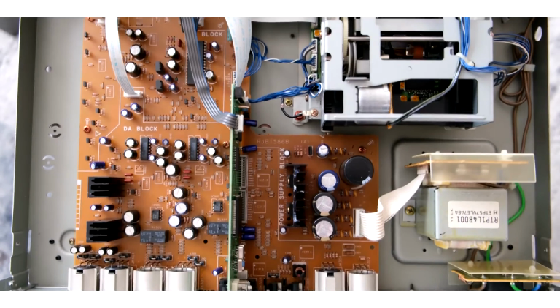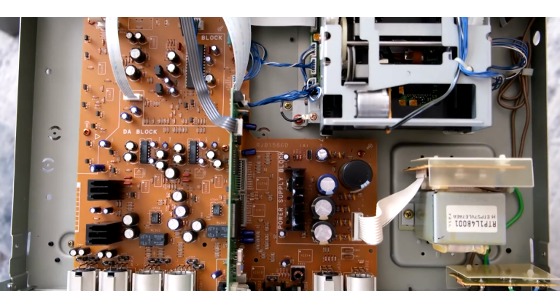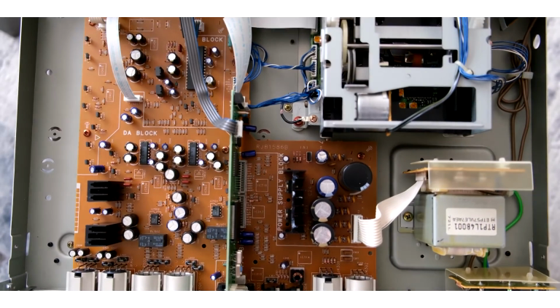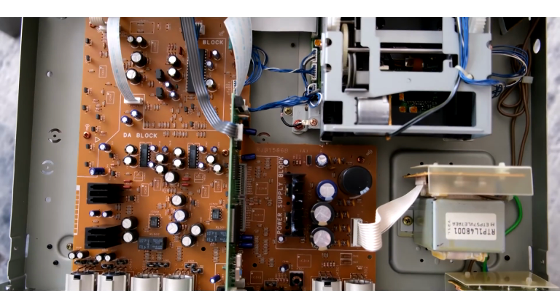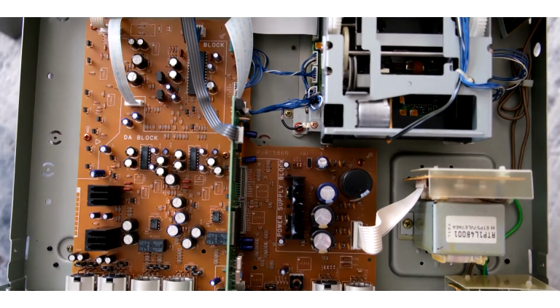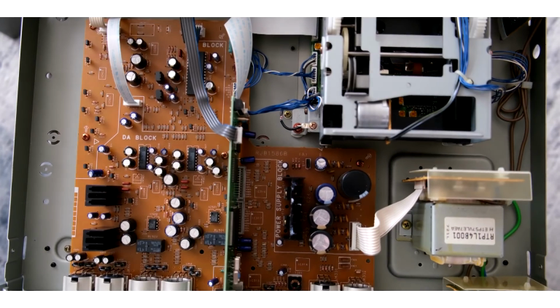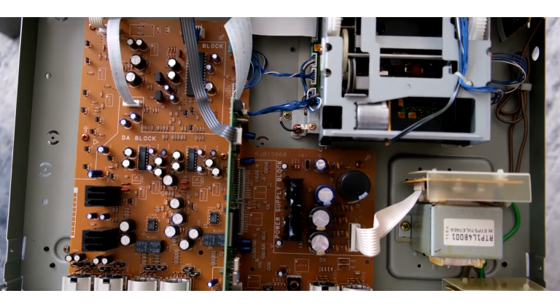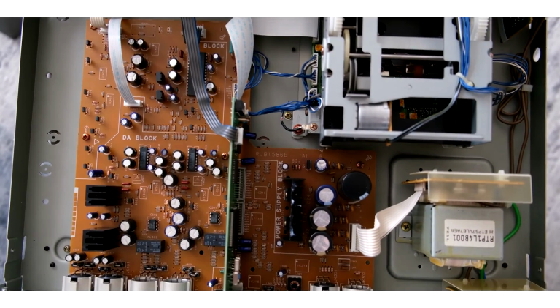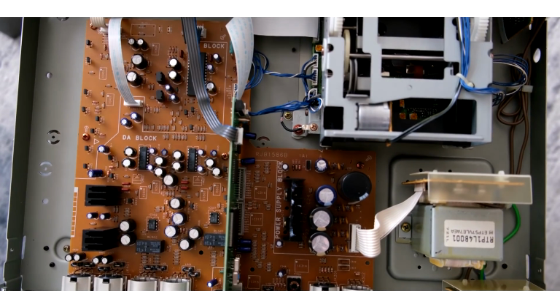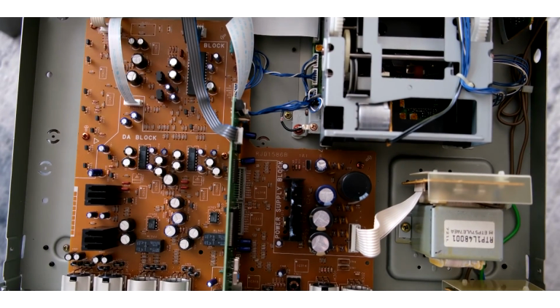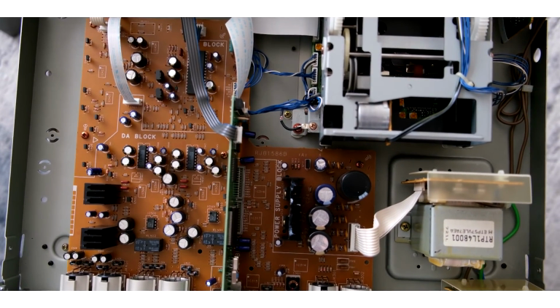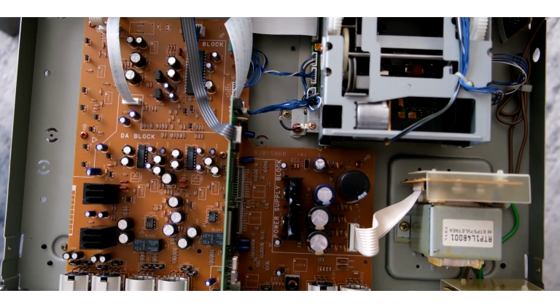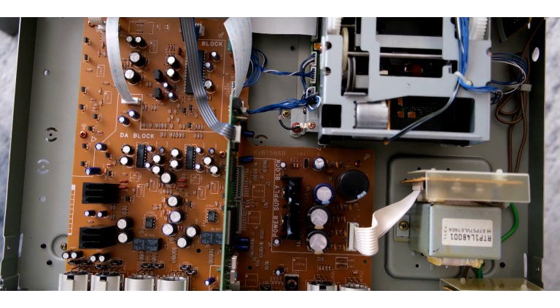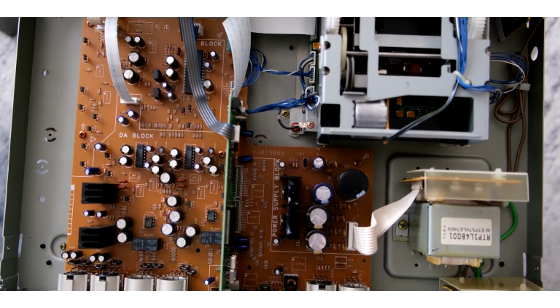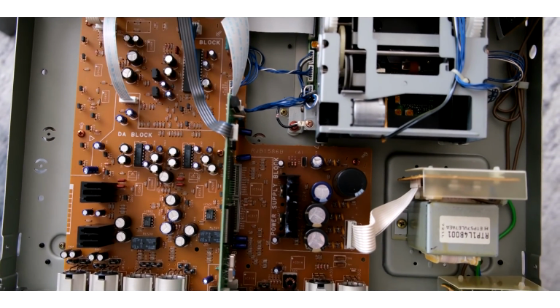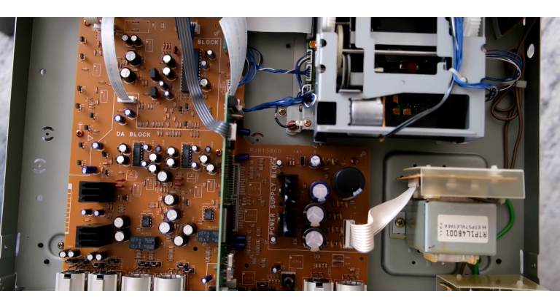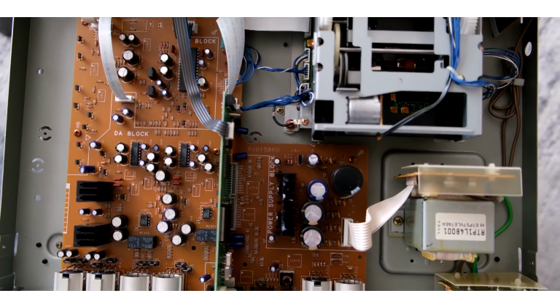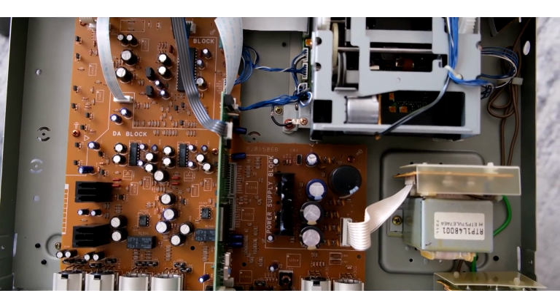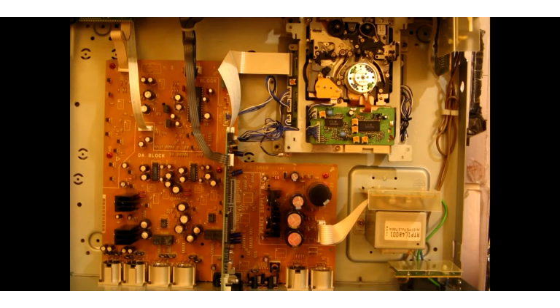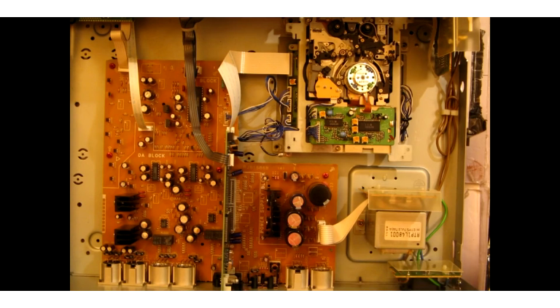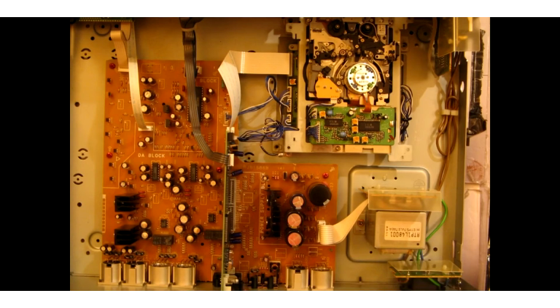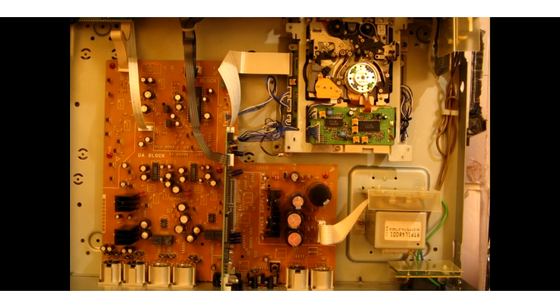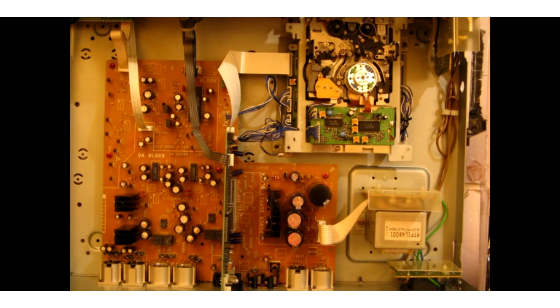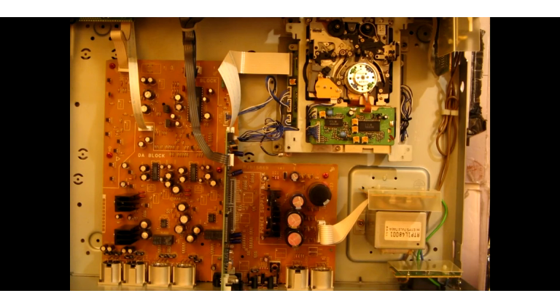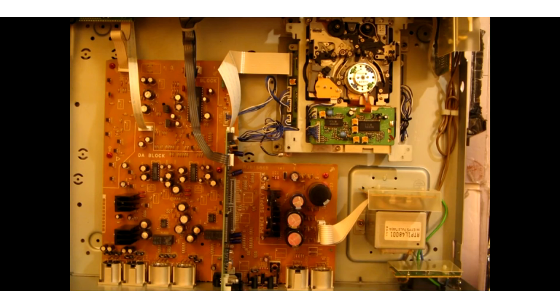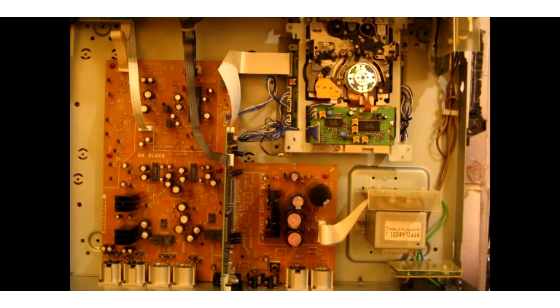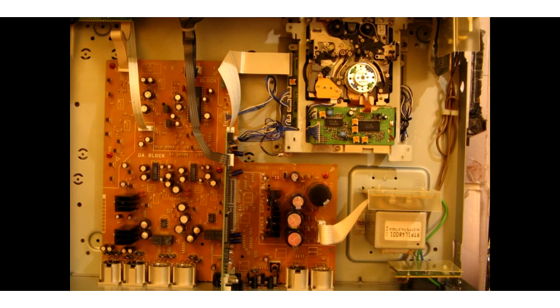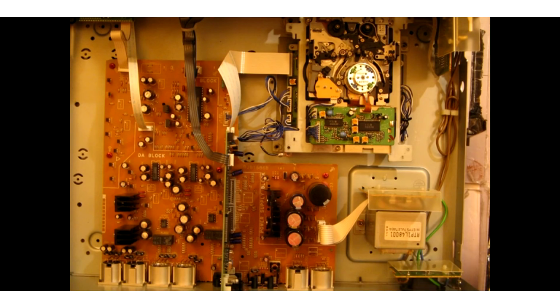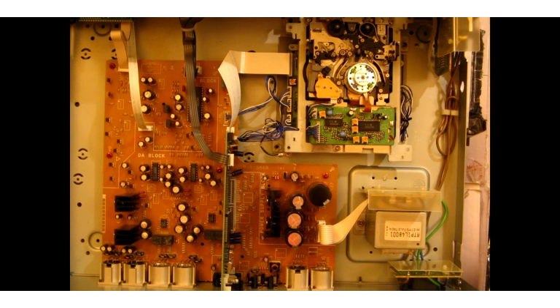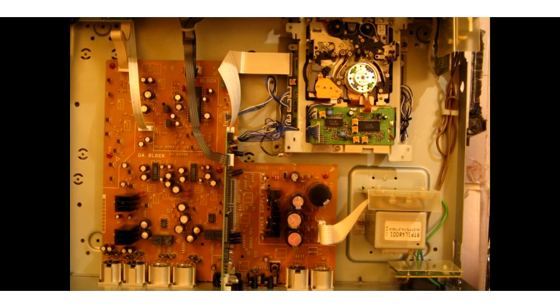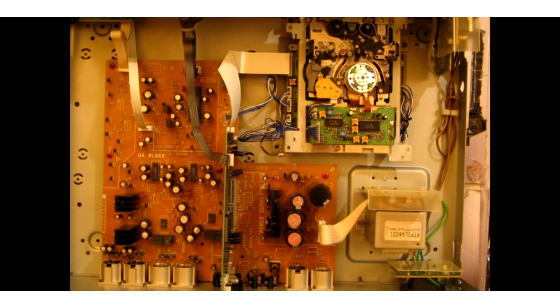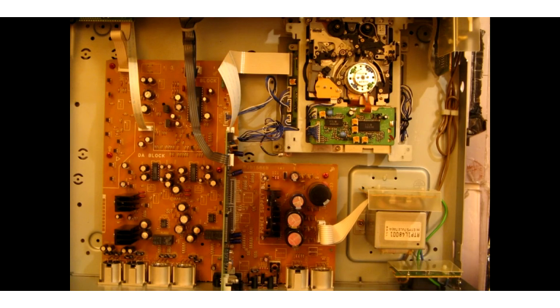The interior is also different. I found a picture of the inside of the SV-3800 when disassembled.